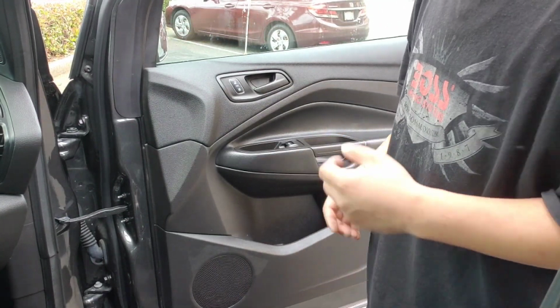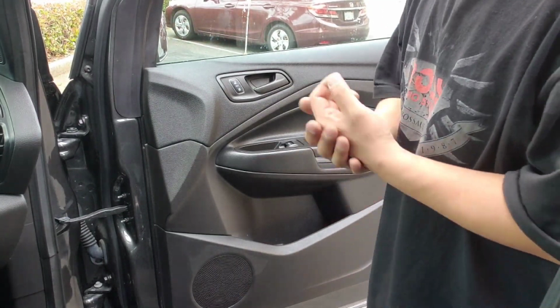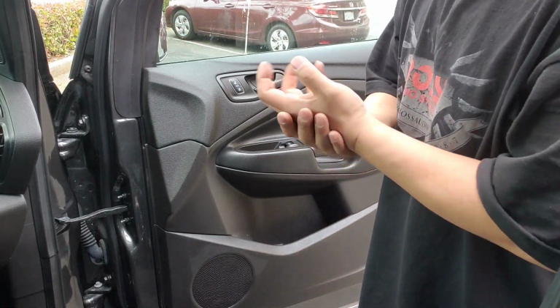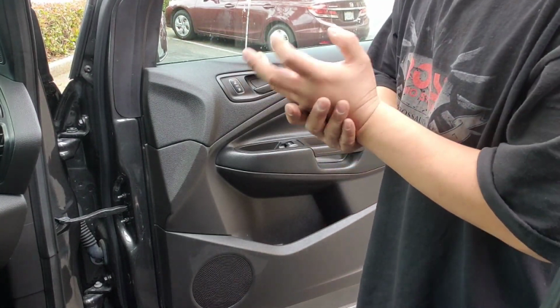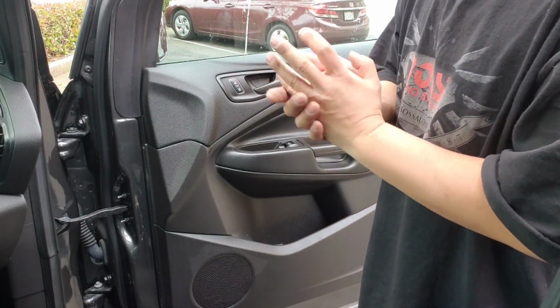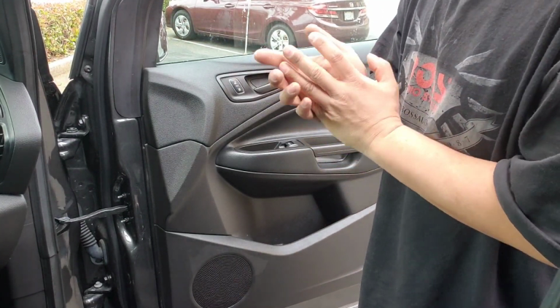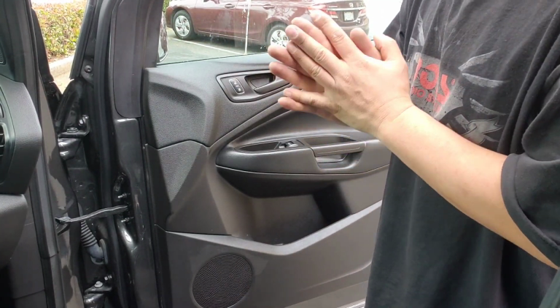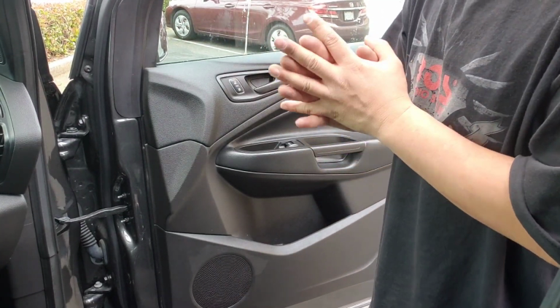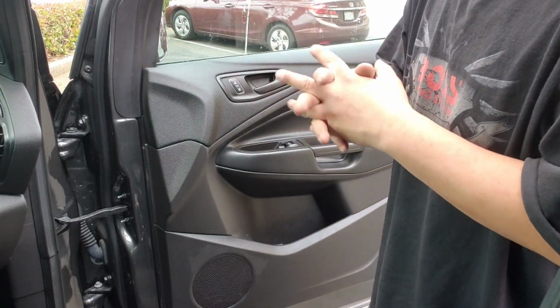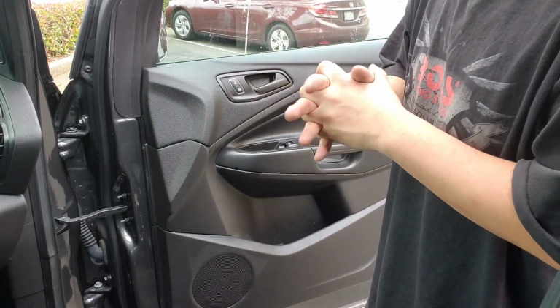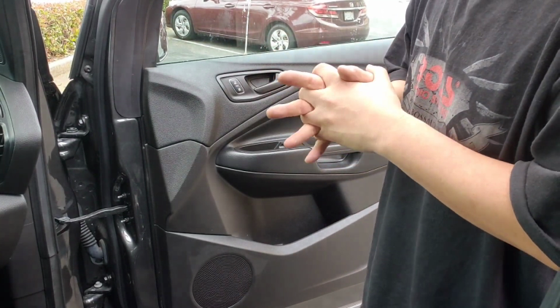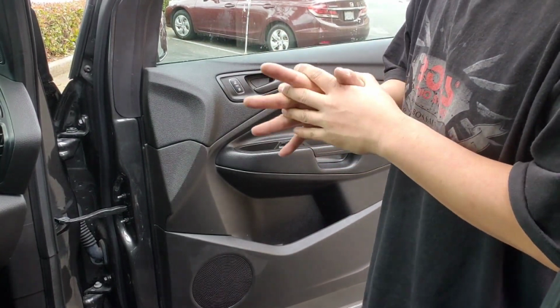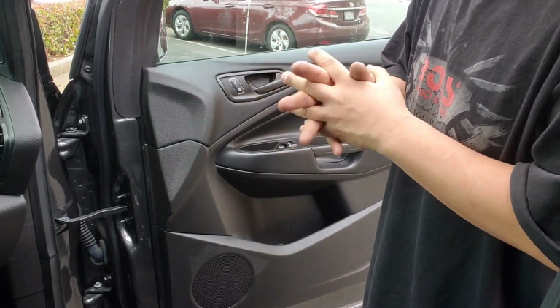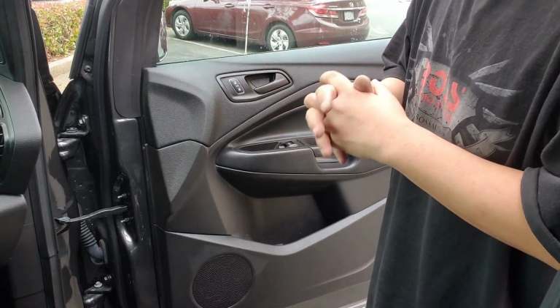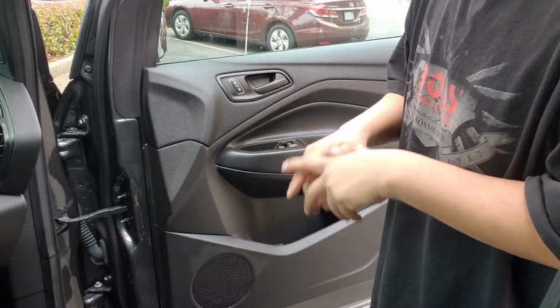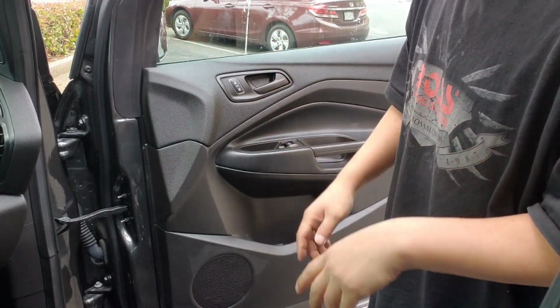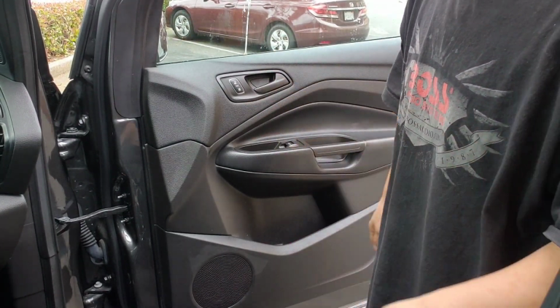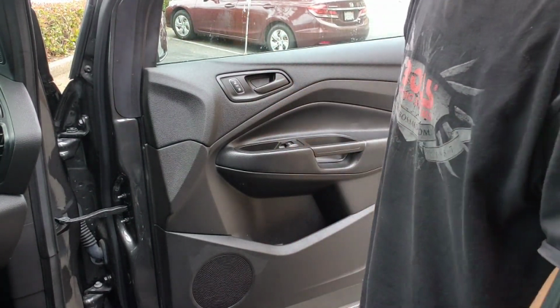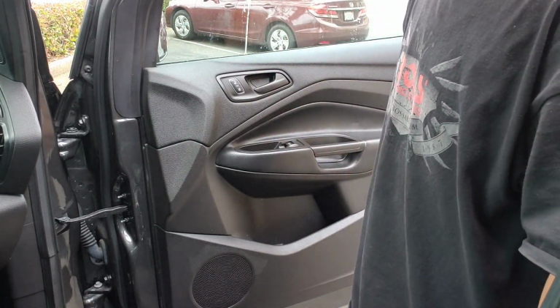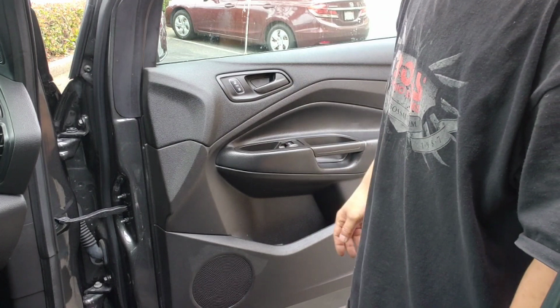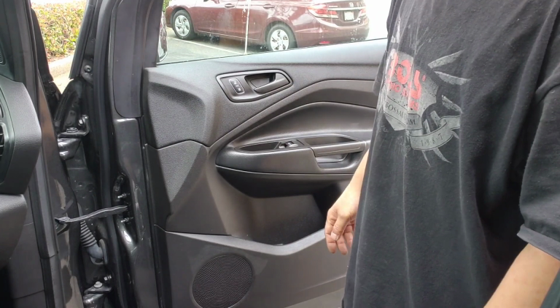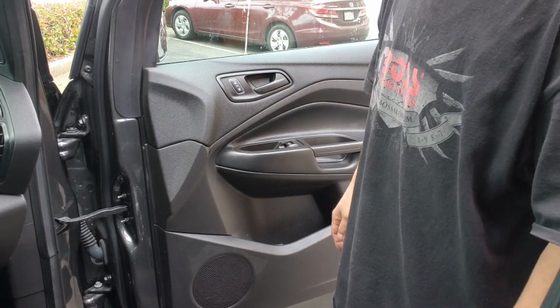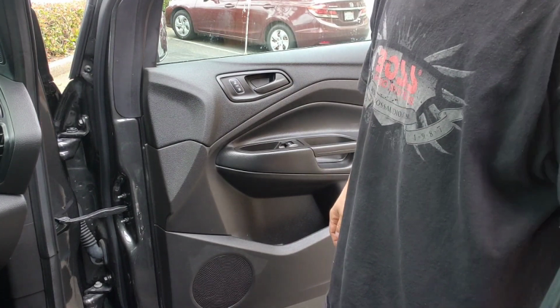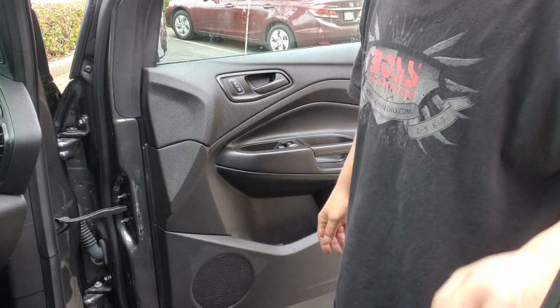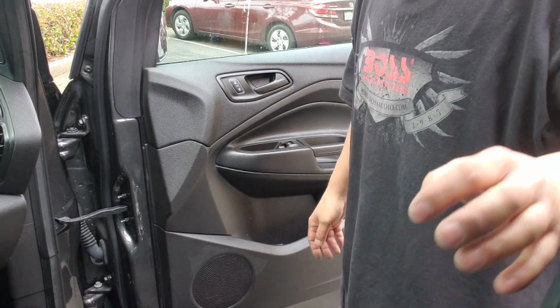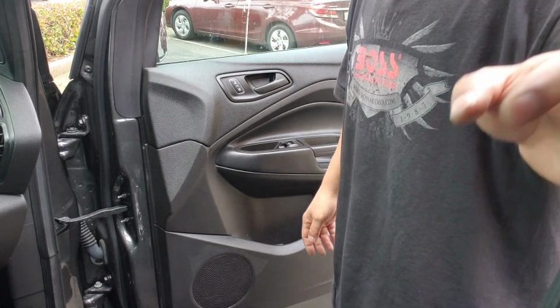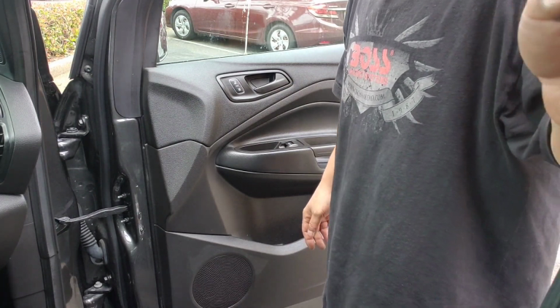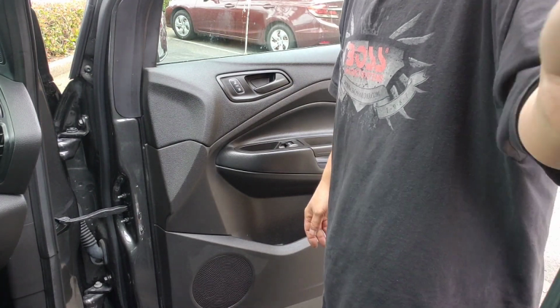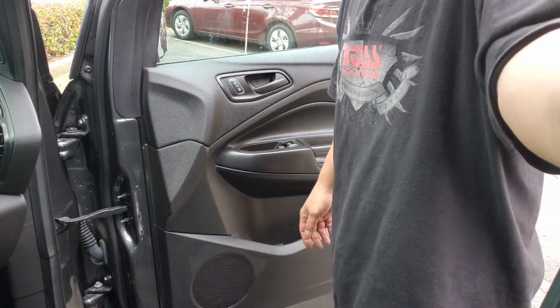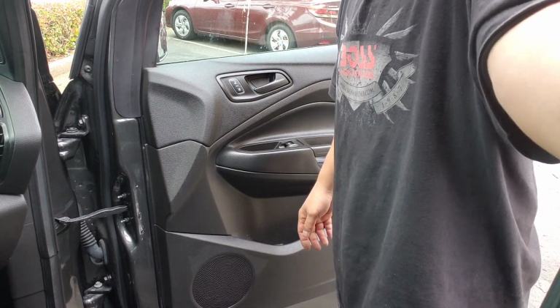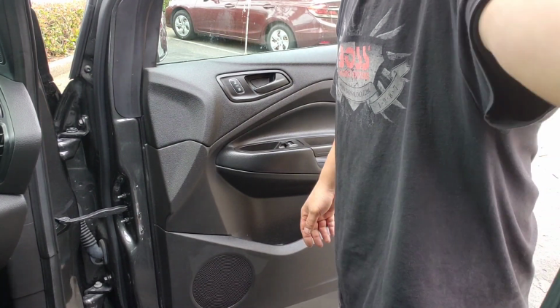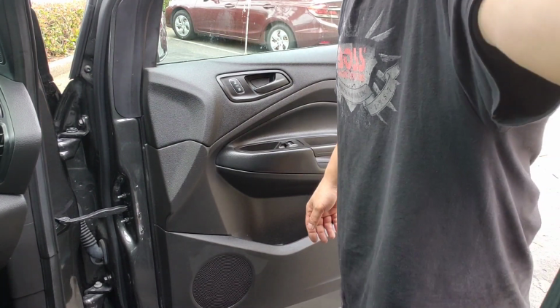So left hand side — I mean driver side front door — should be the same process. Thank you for watching.